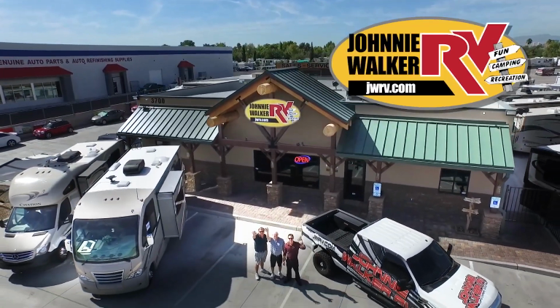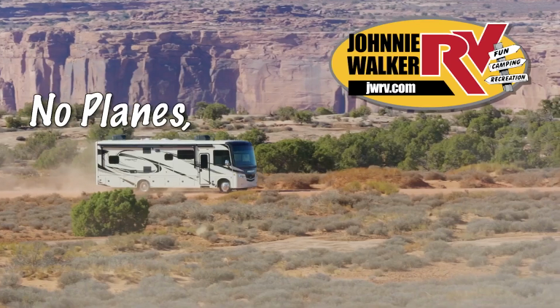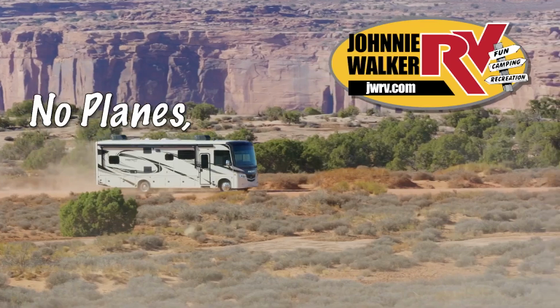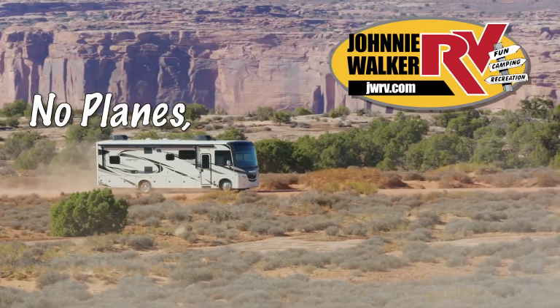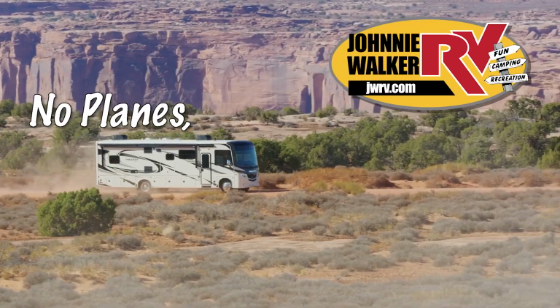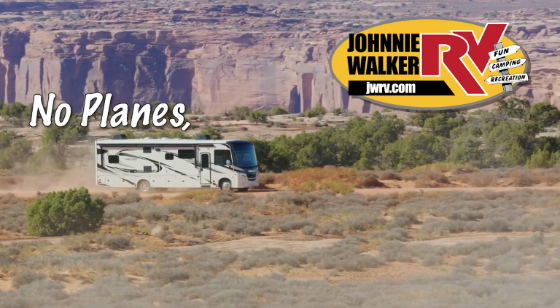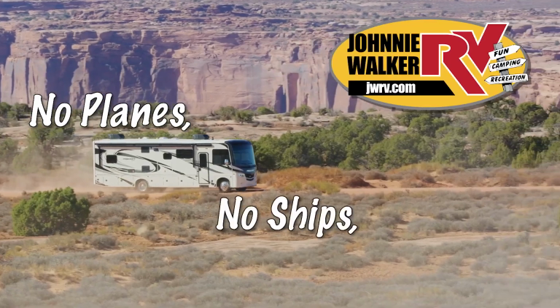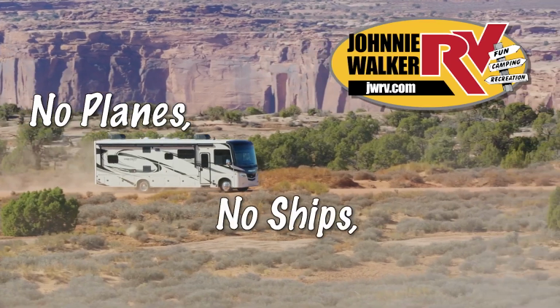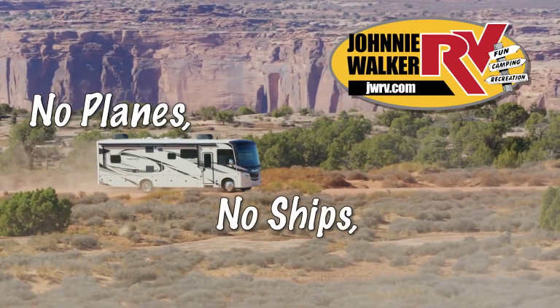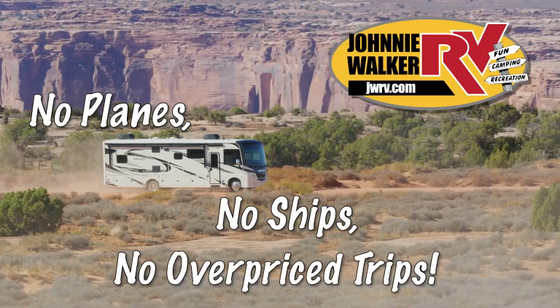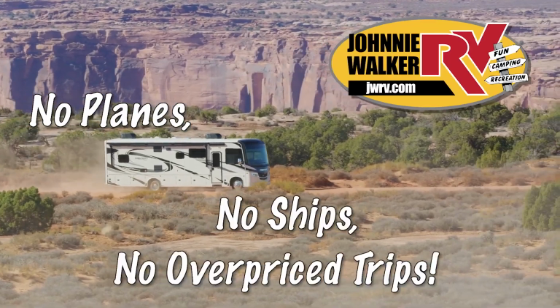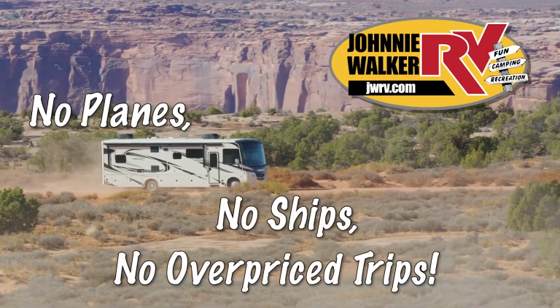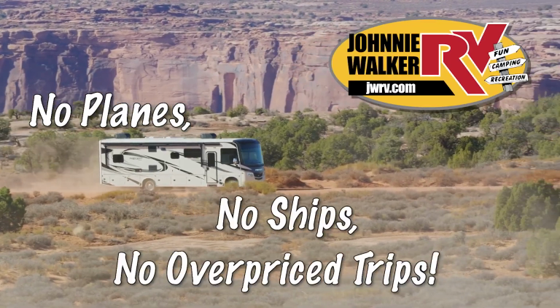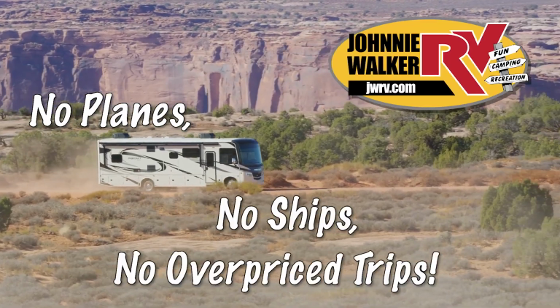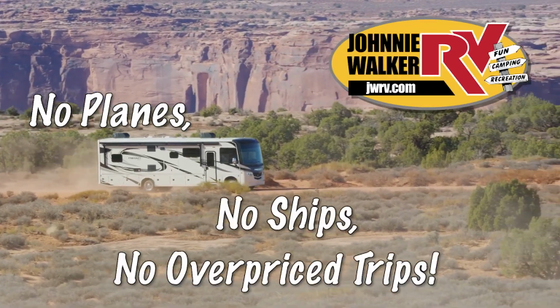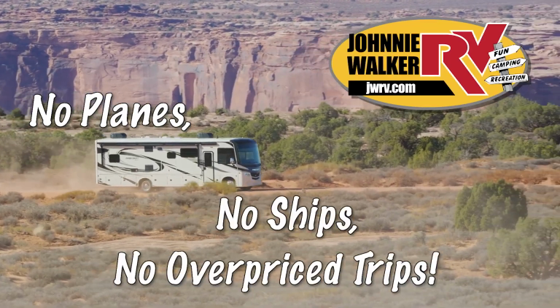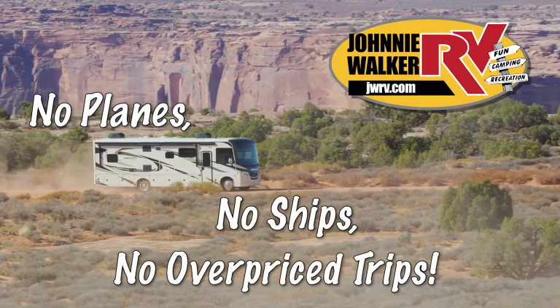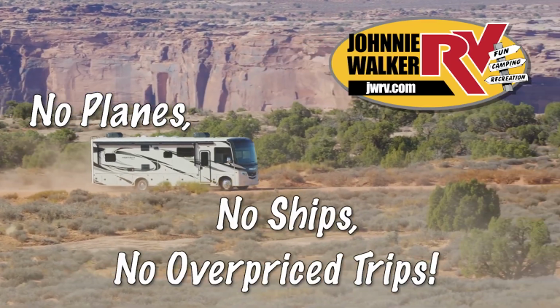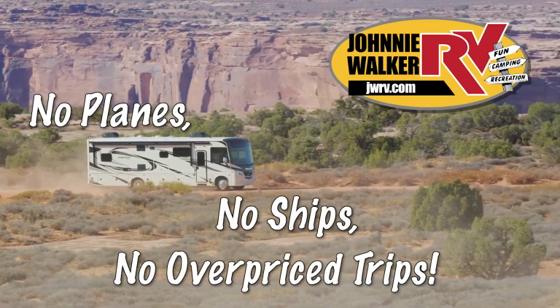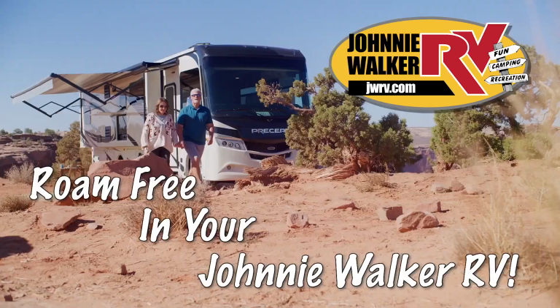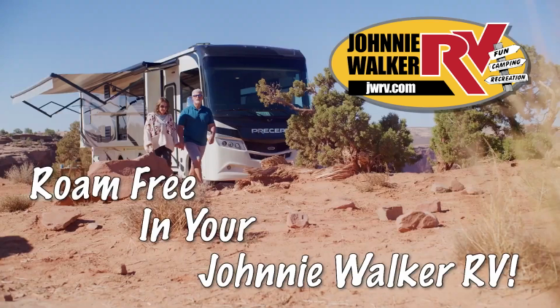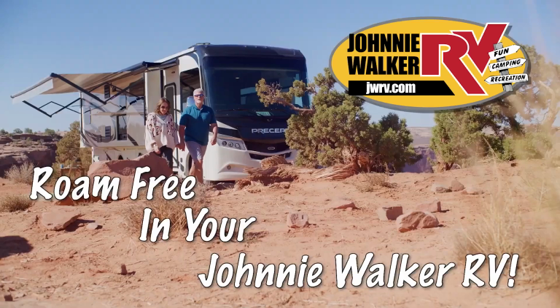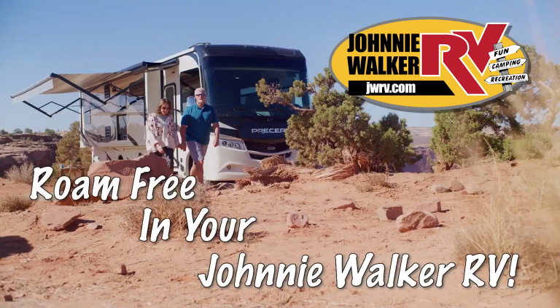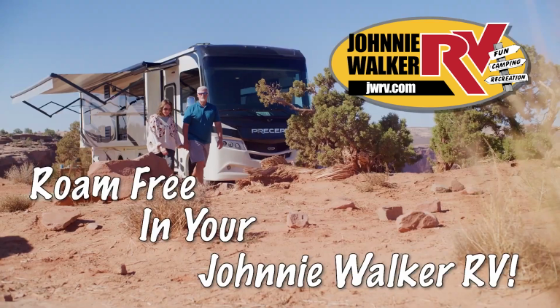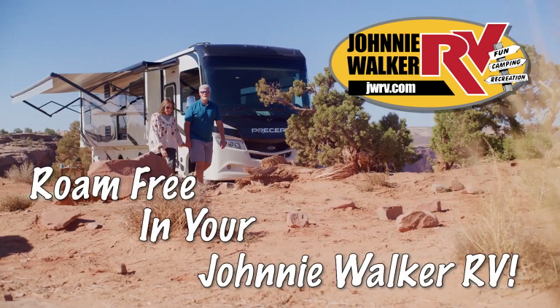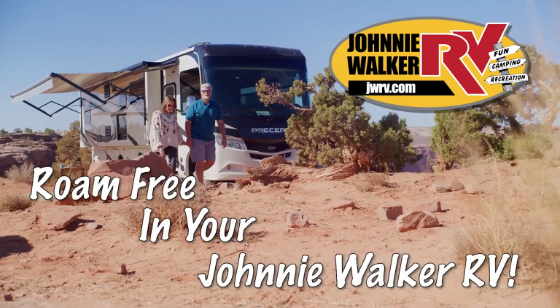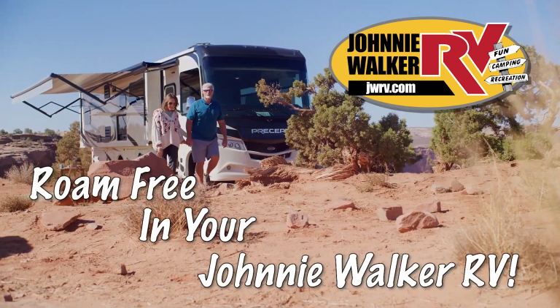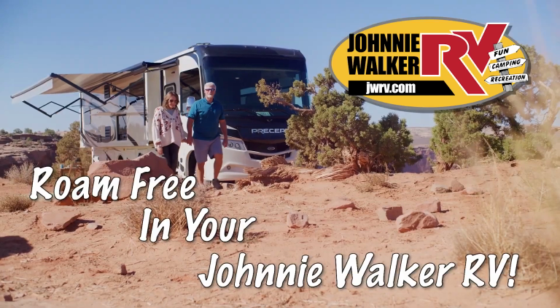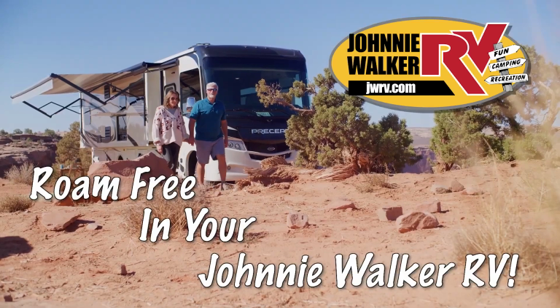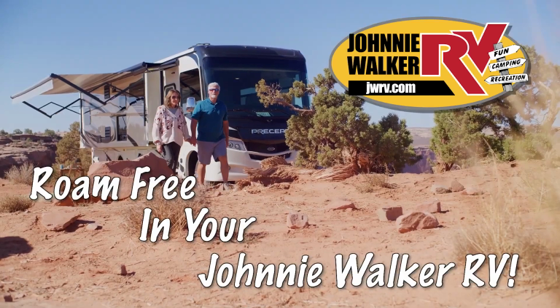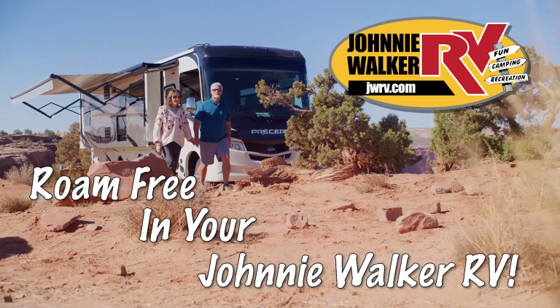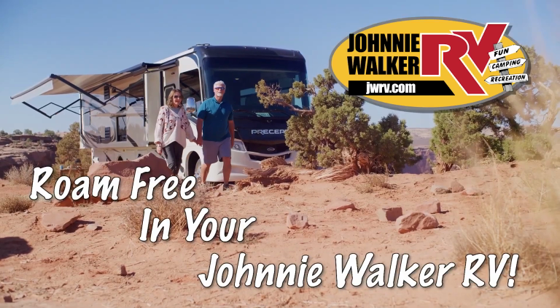No planes, no ships, no overpriced trips. Roam free in your Johnny Walker RV.